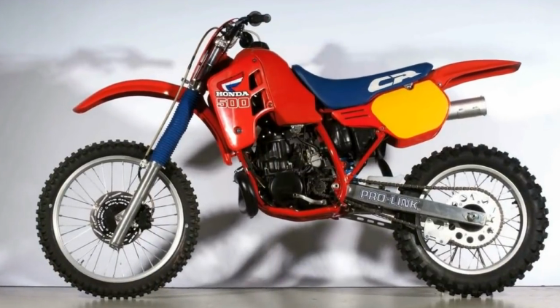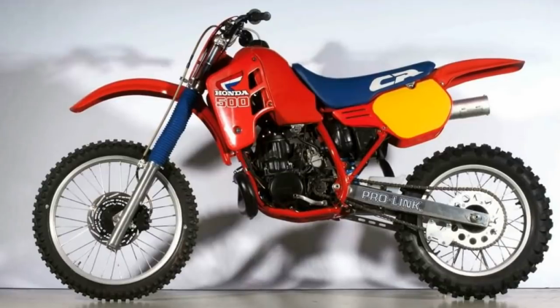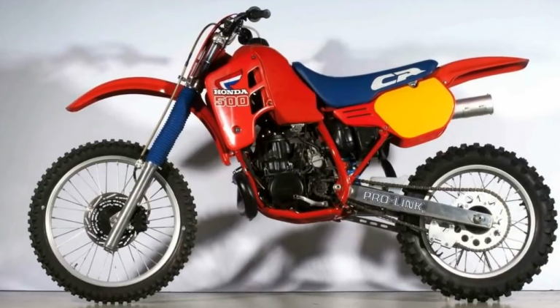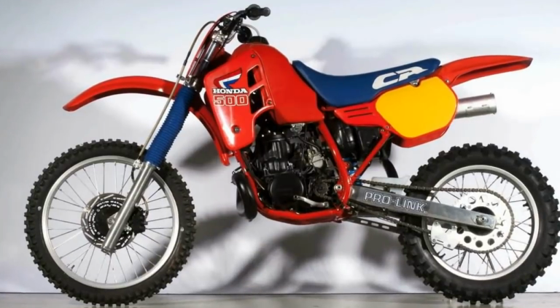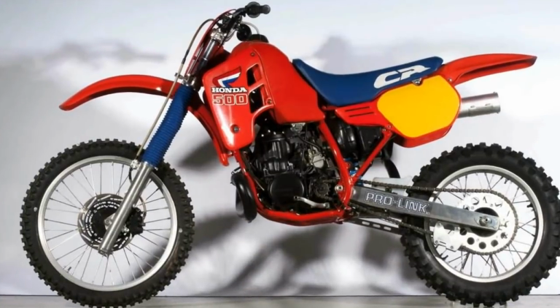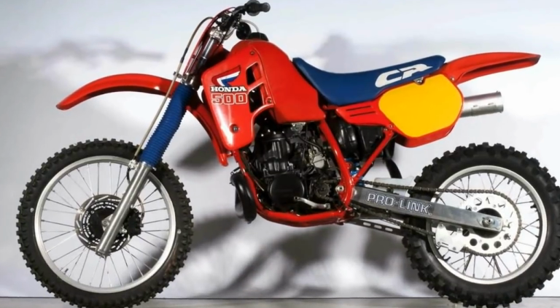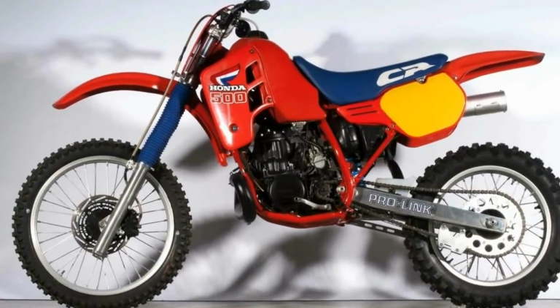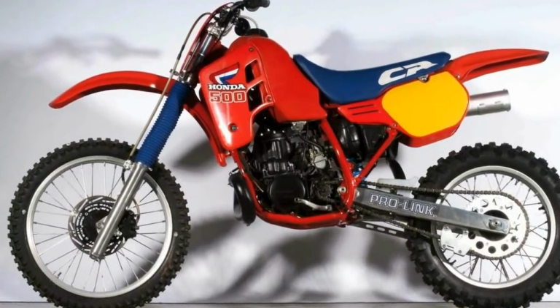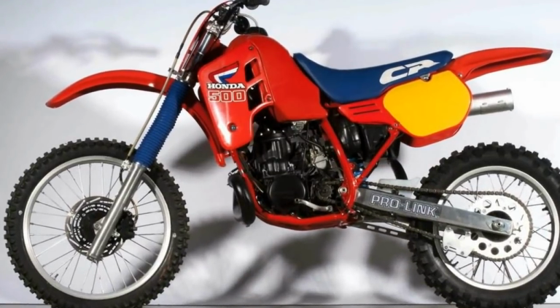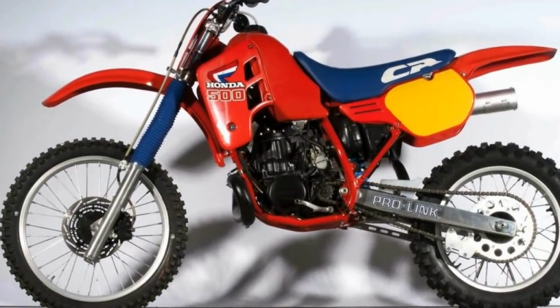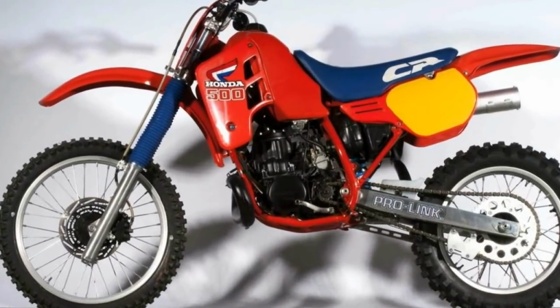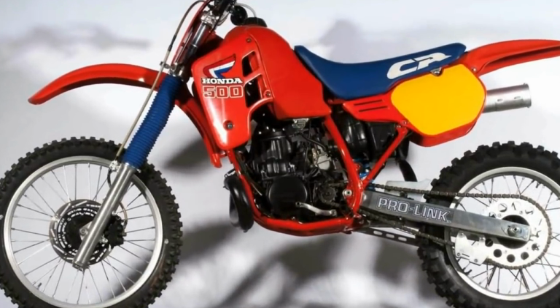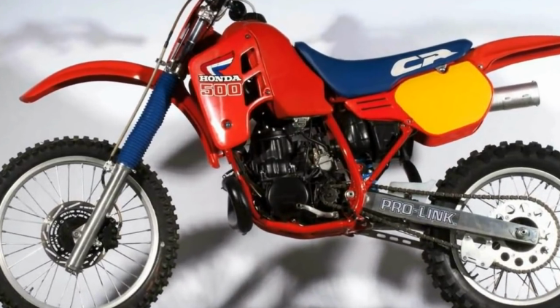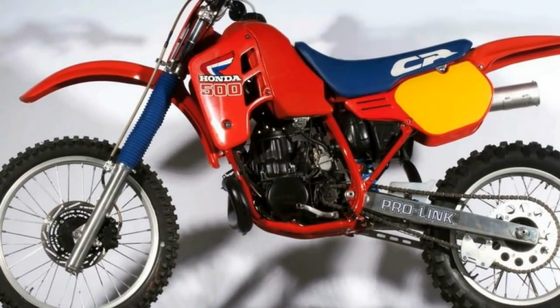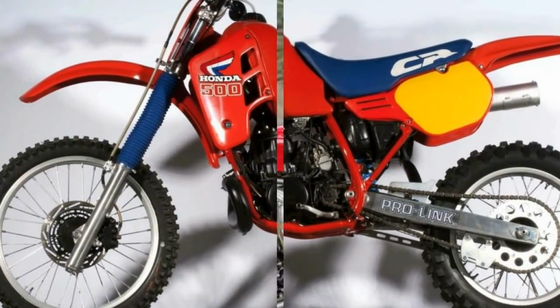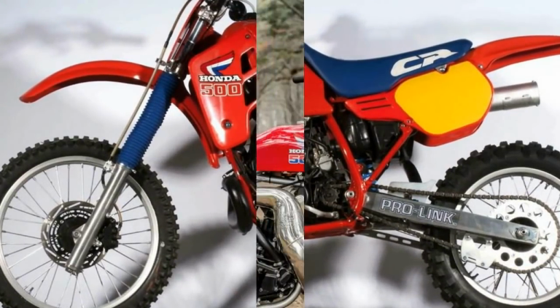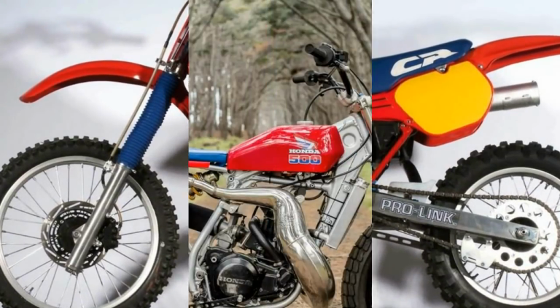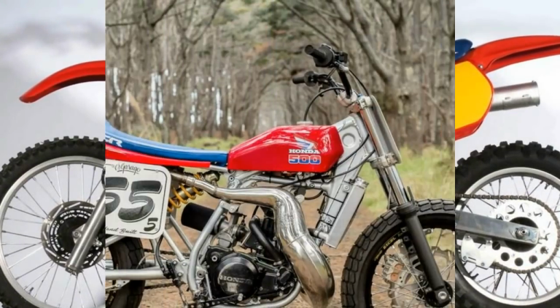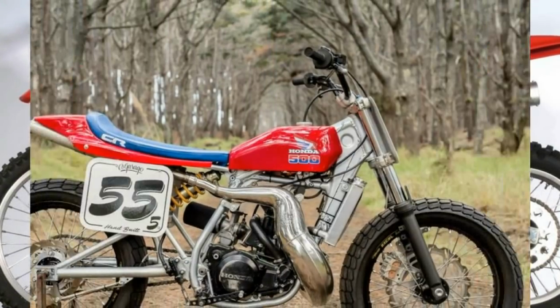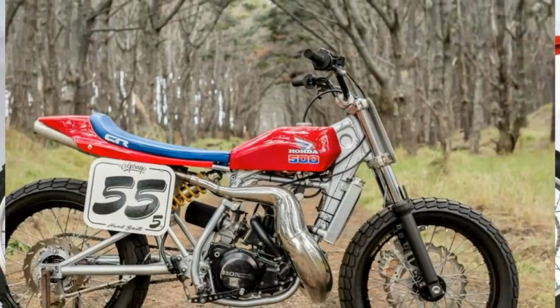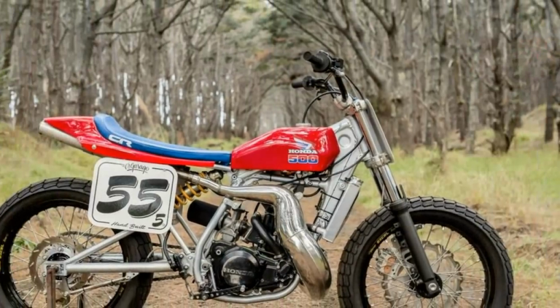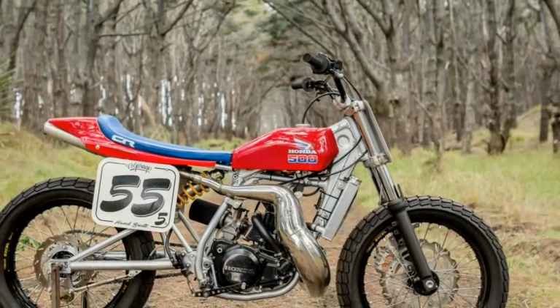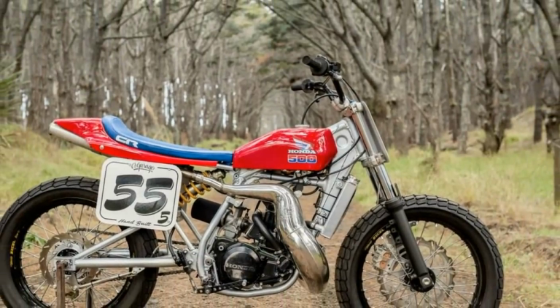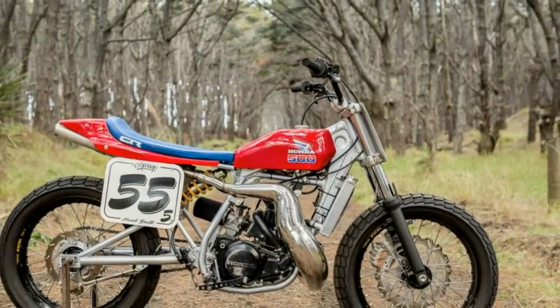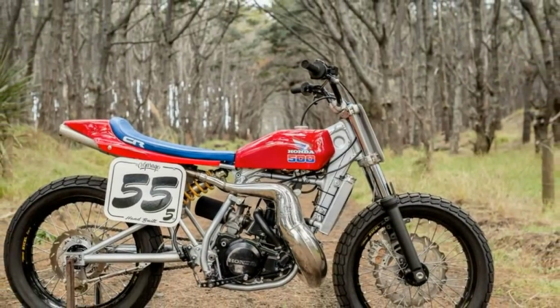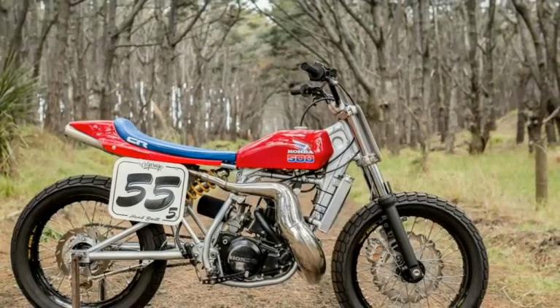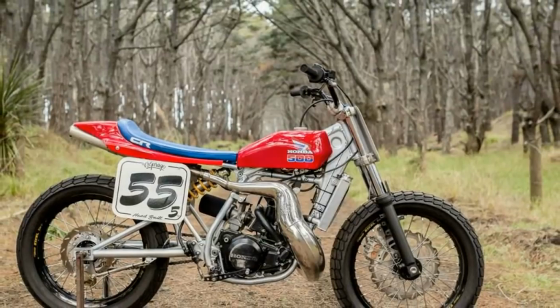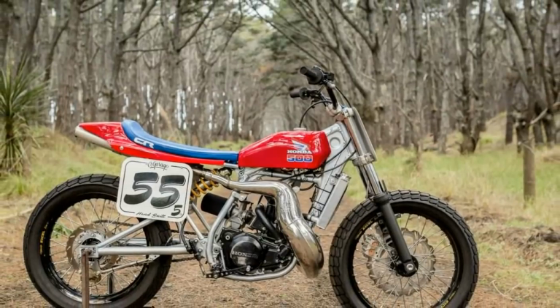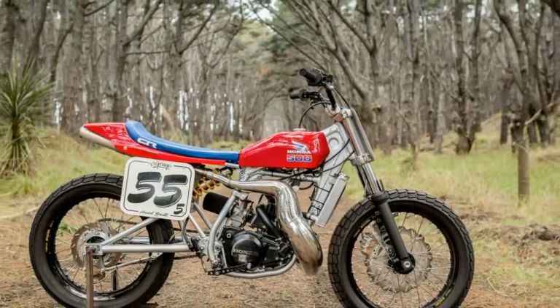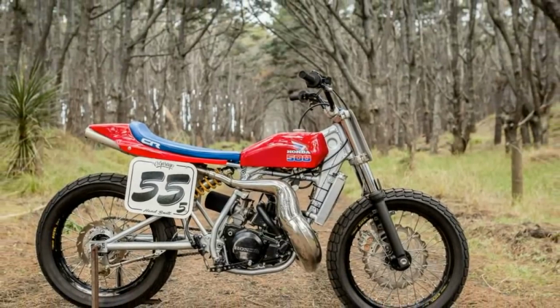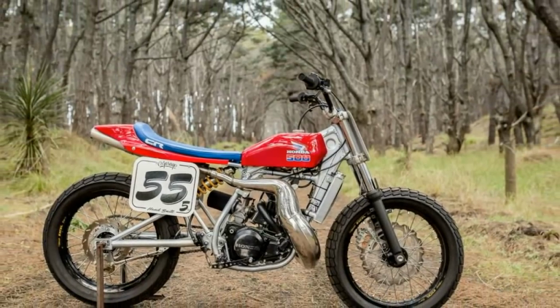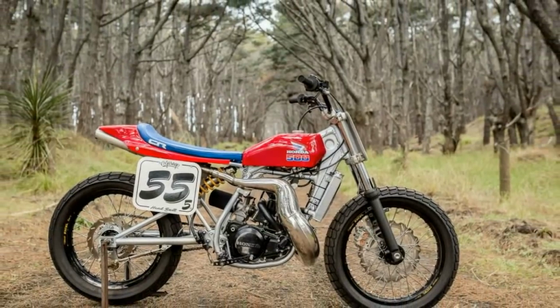The fire engine red bike was a real eye opener. This was what everybody remembered about the CR250R this year.